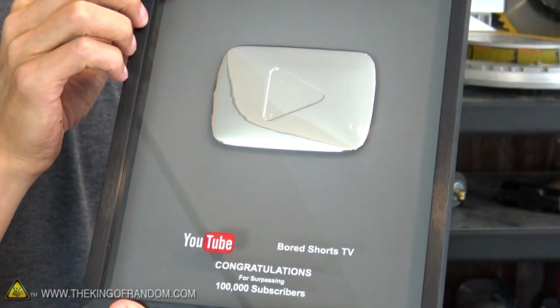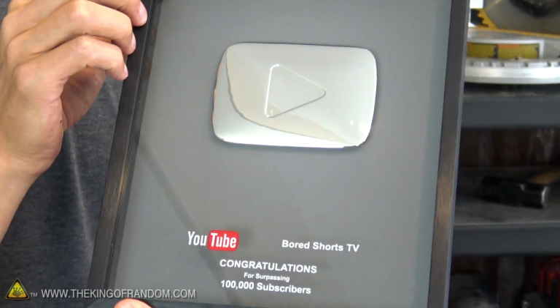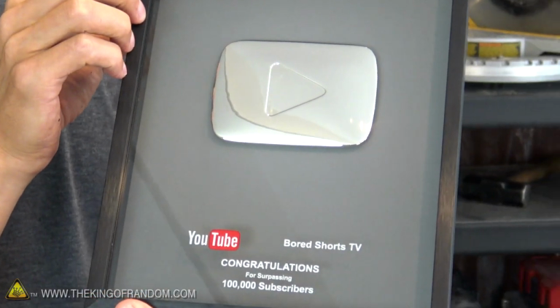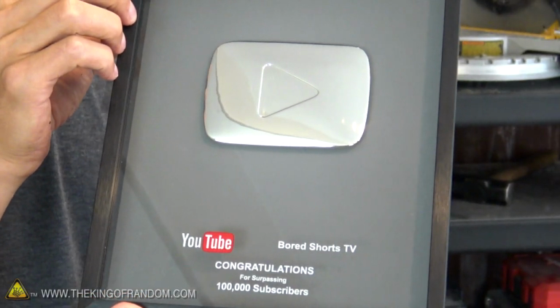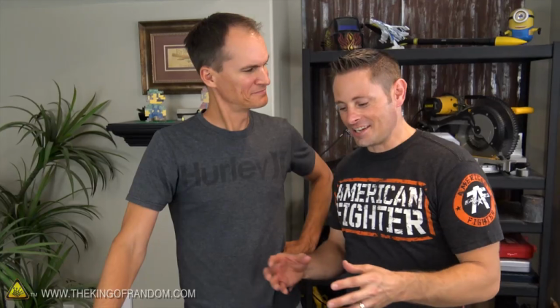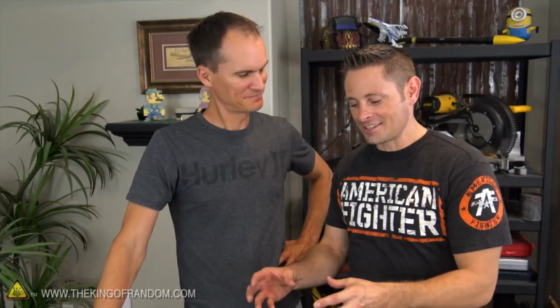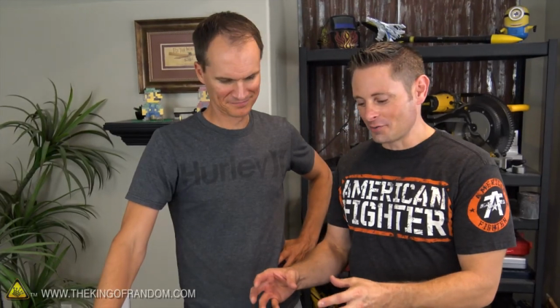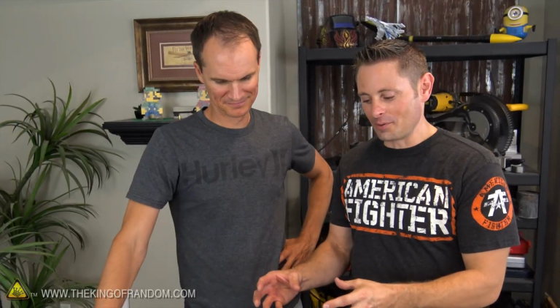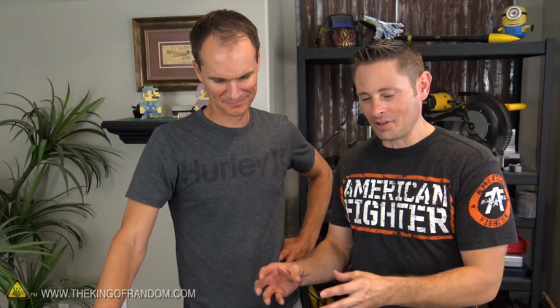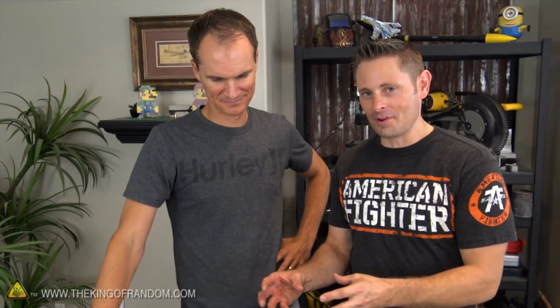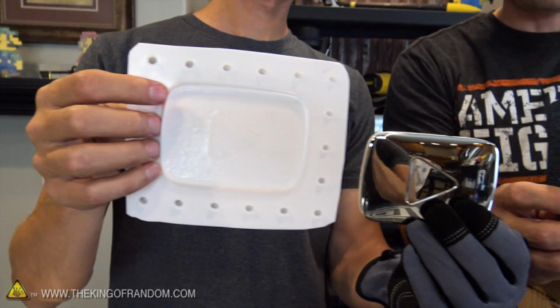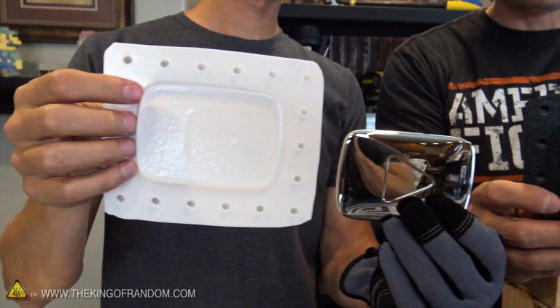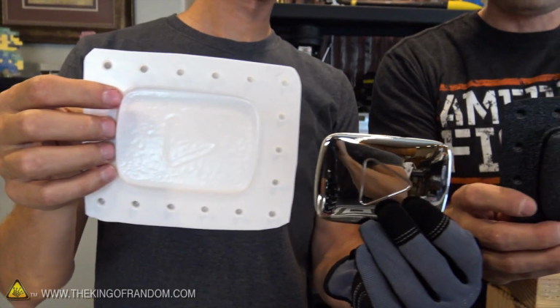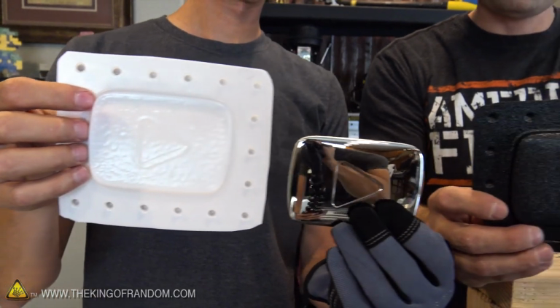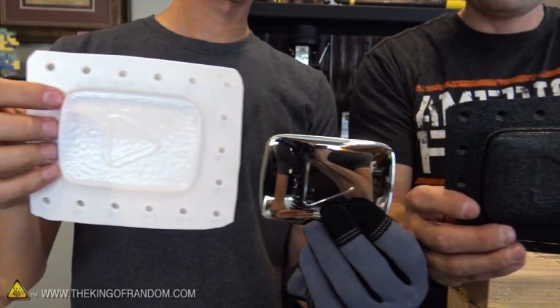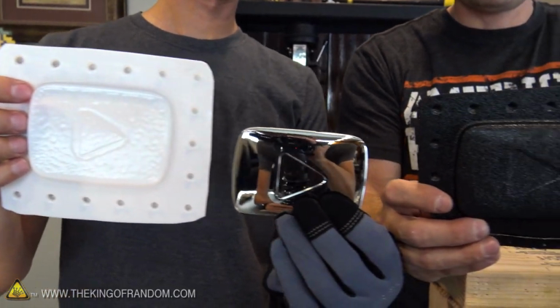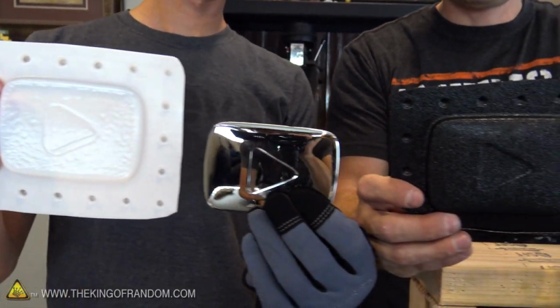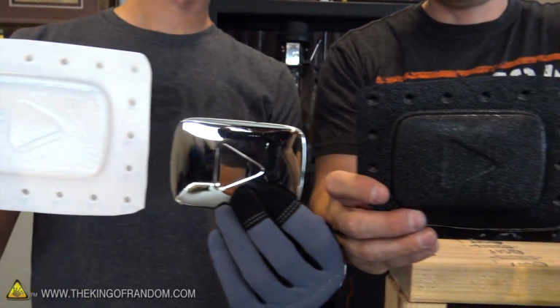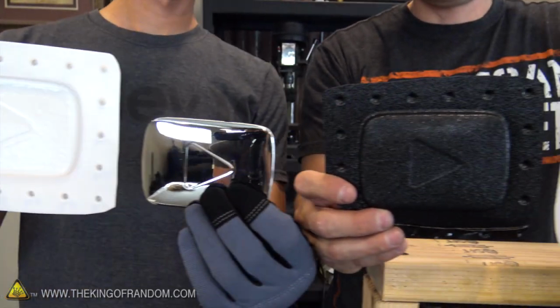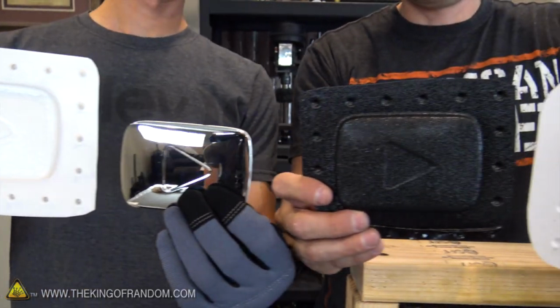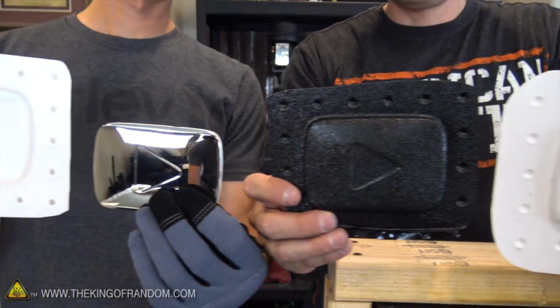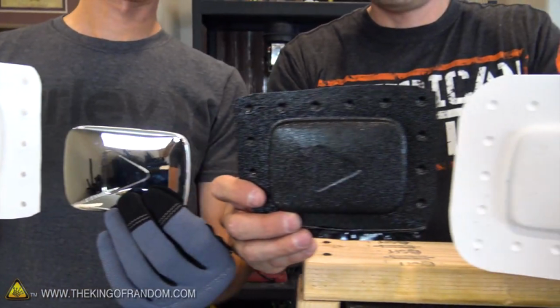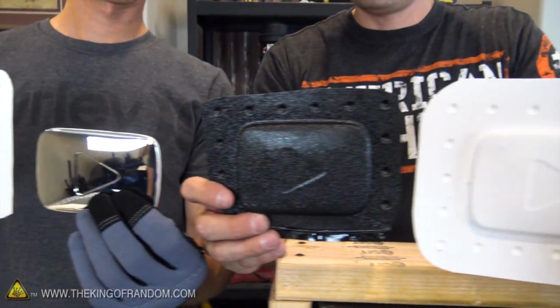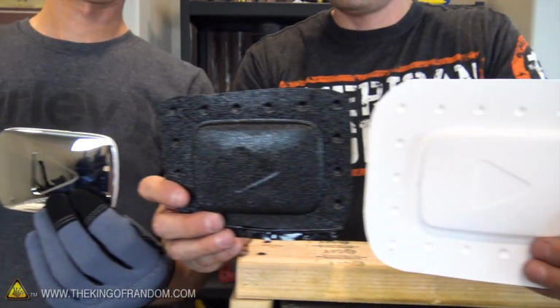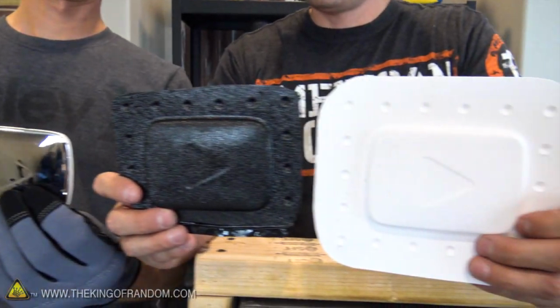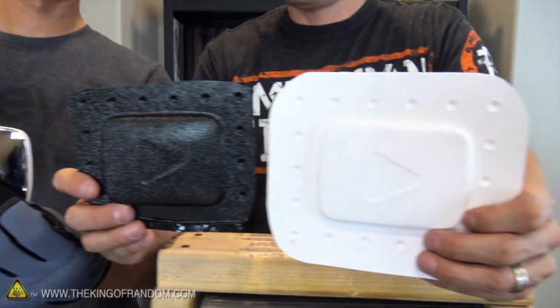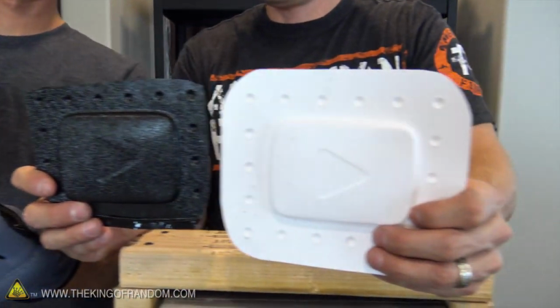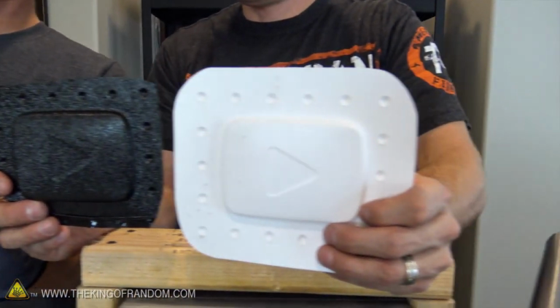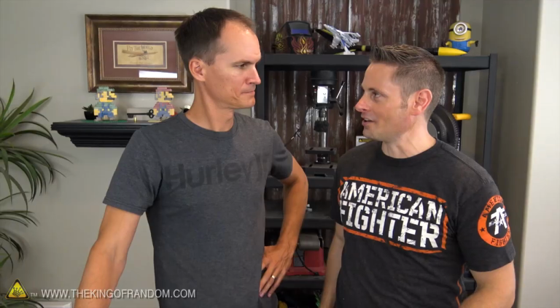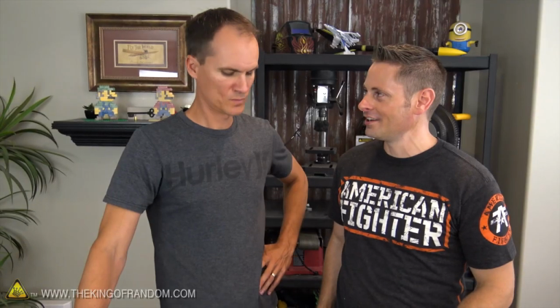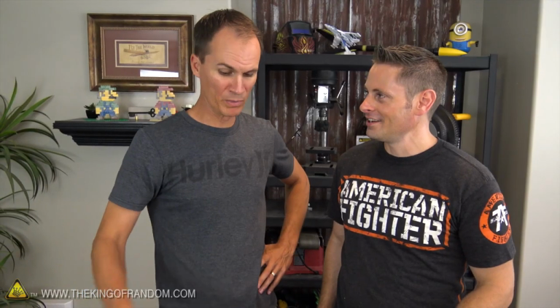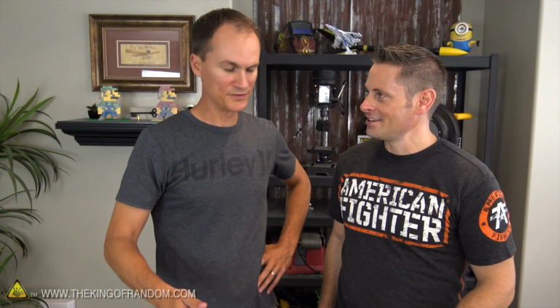The idea here today is to take this silver play button to make a mold that we can turn into gummy candies, chocolate, or basically anything that we want. Or buttons.